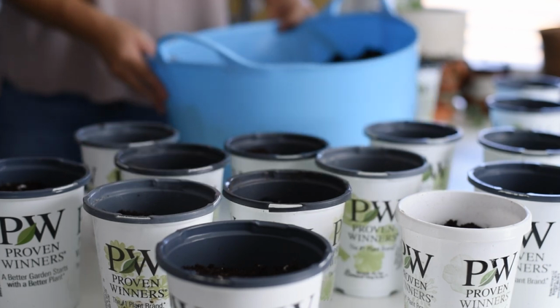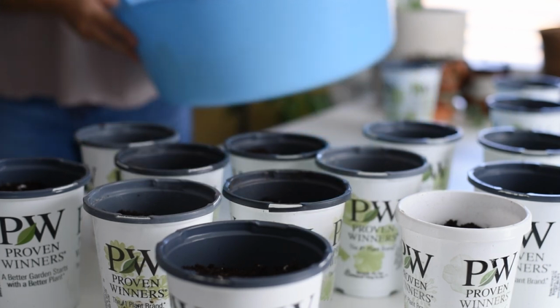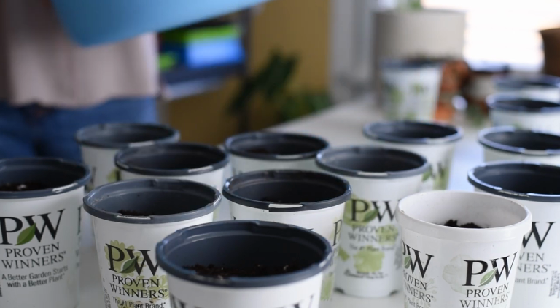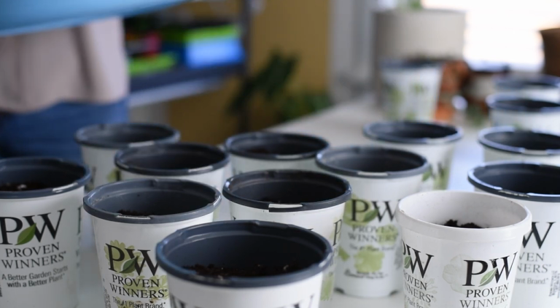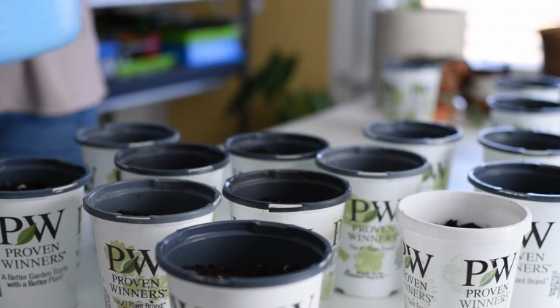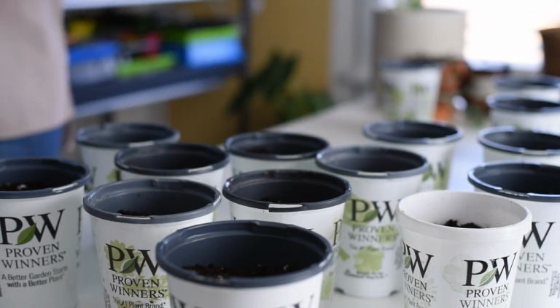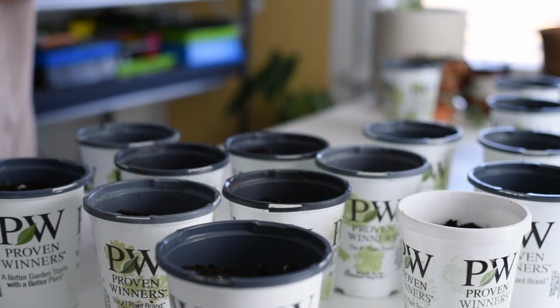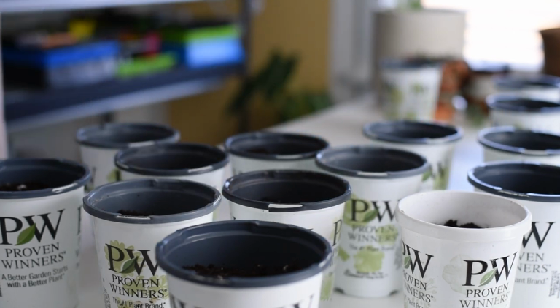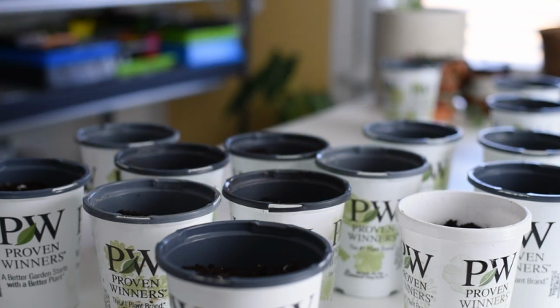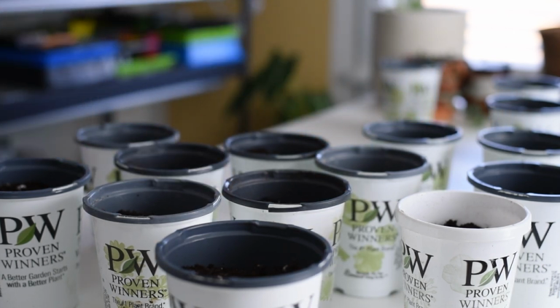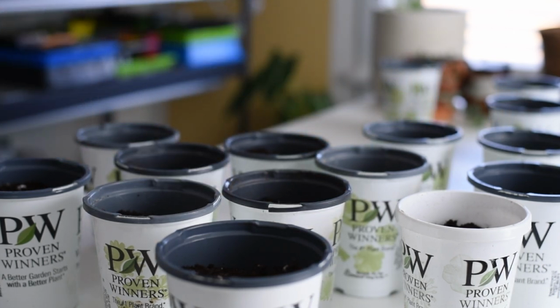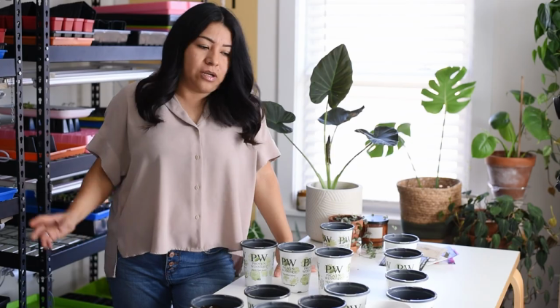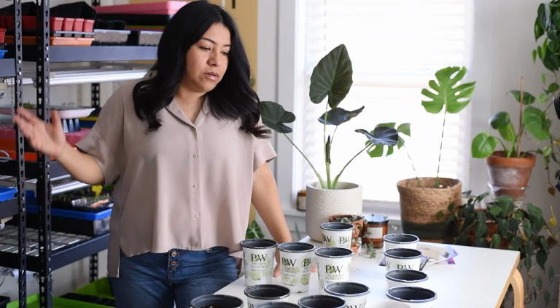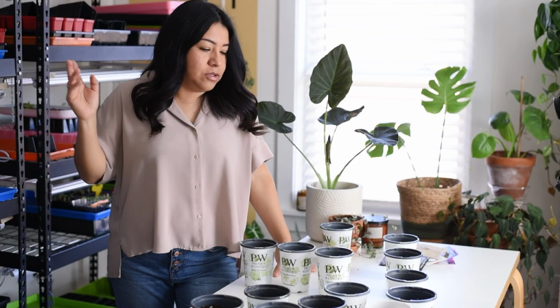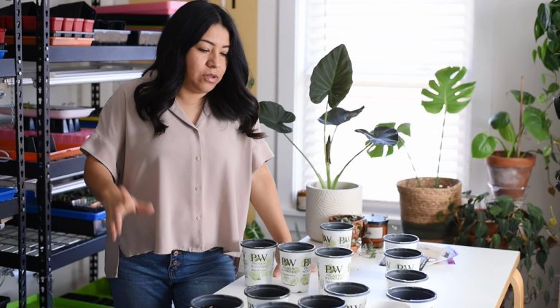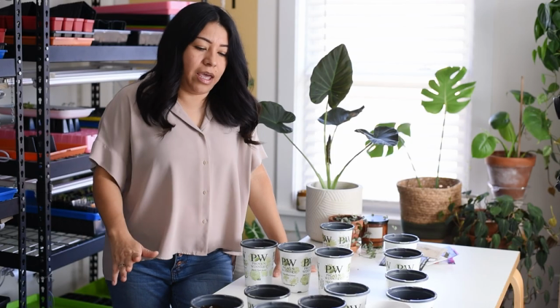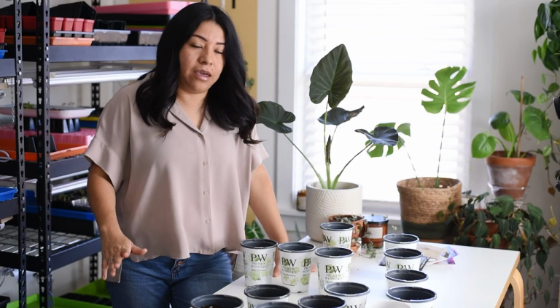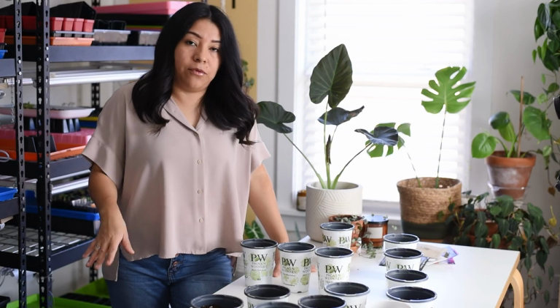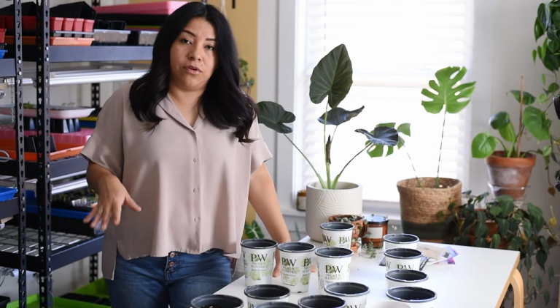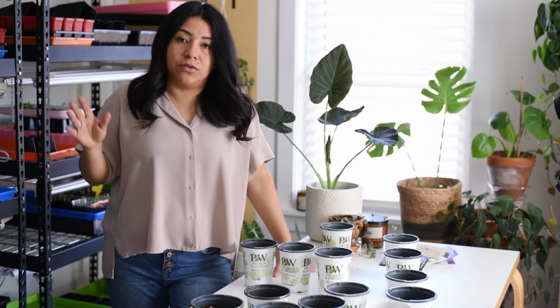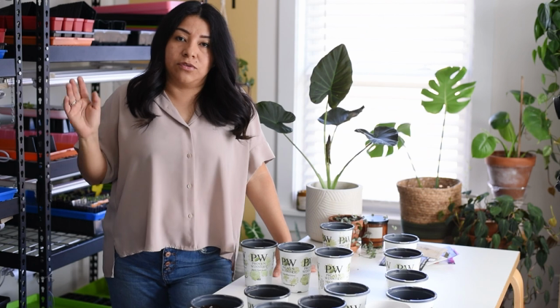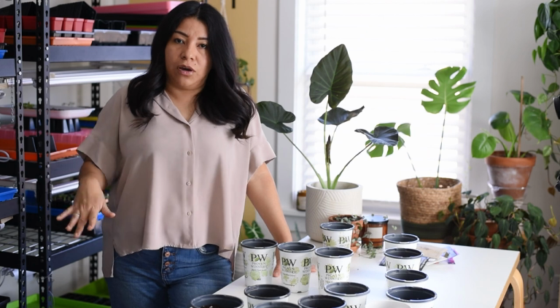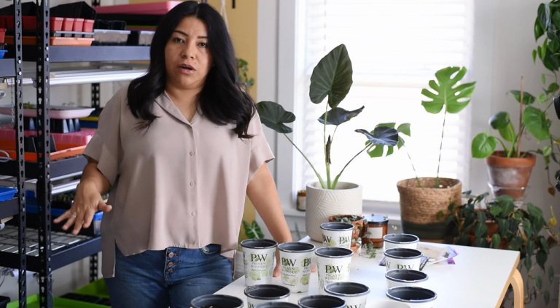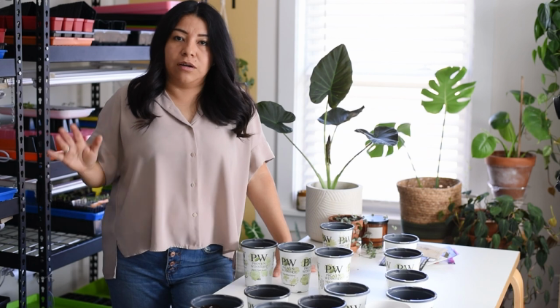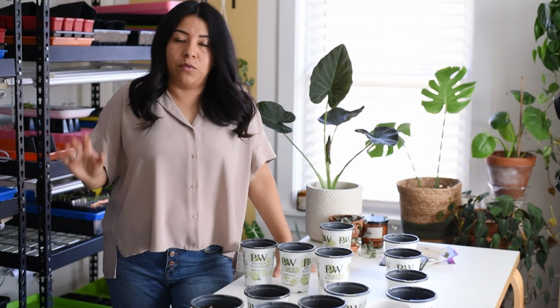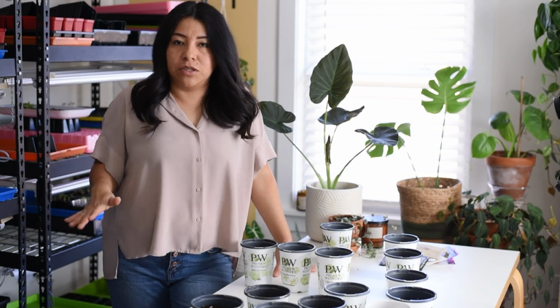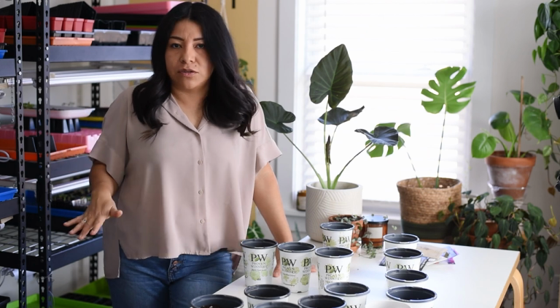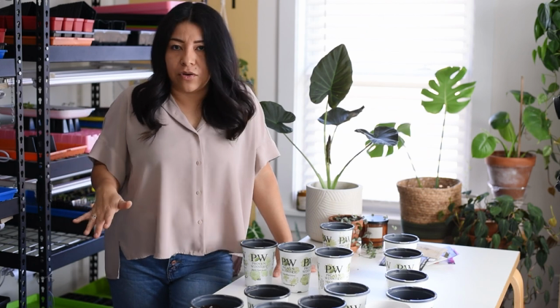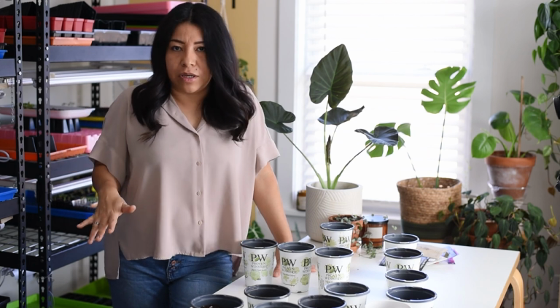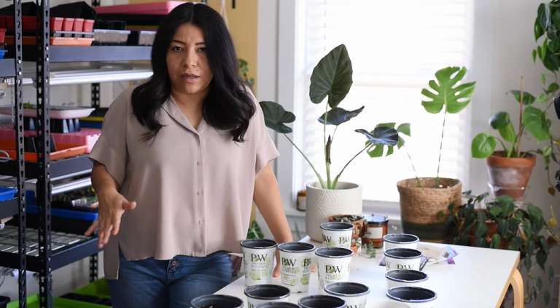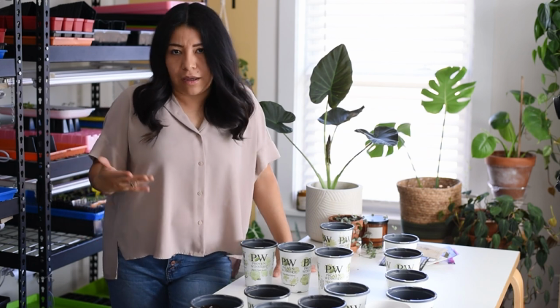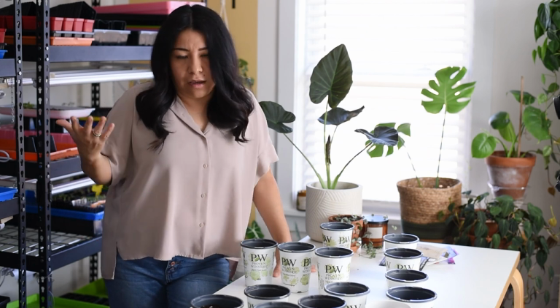Hey guys, welcome back to my channel. Today we're going to start winter sowing again.